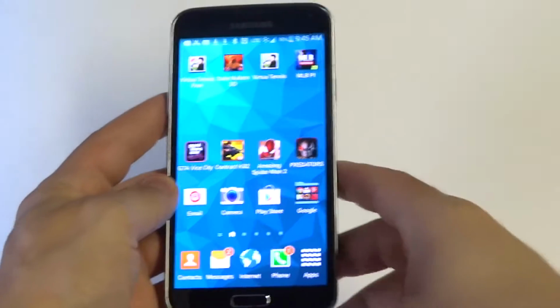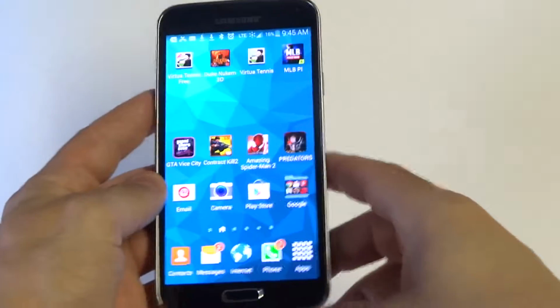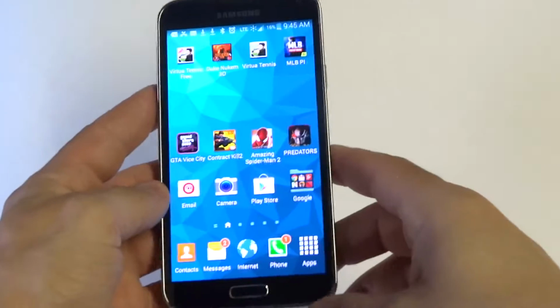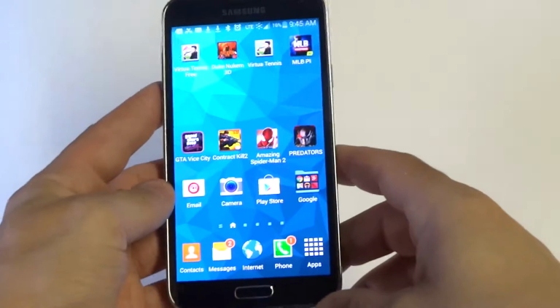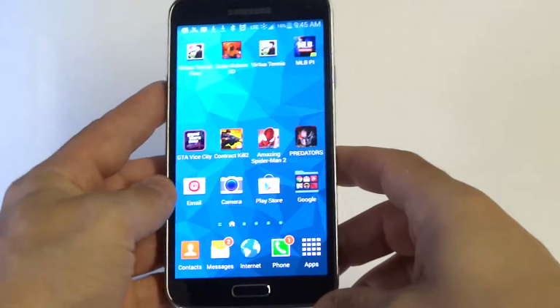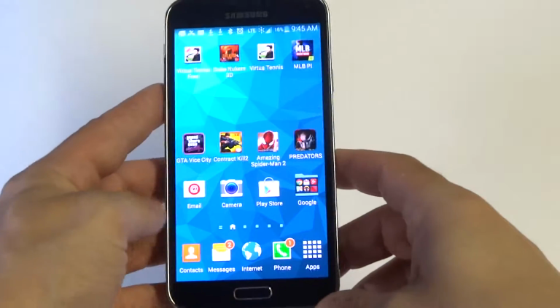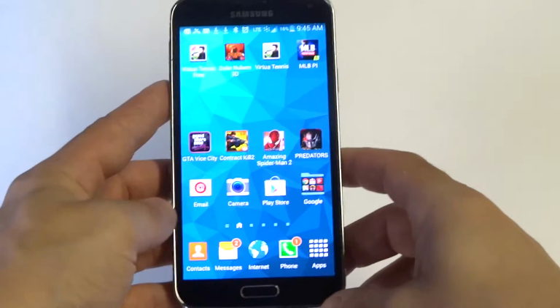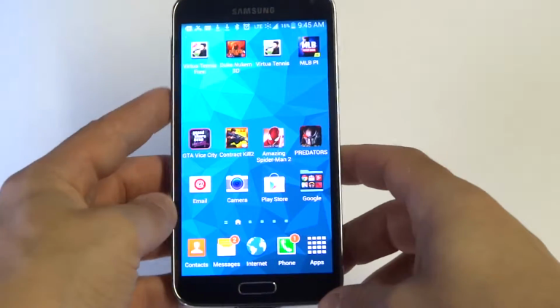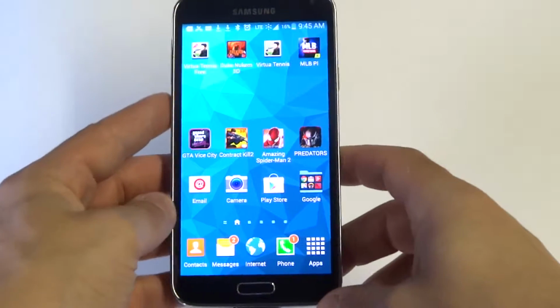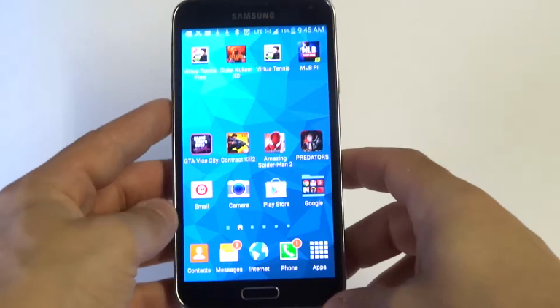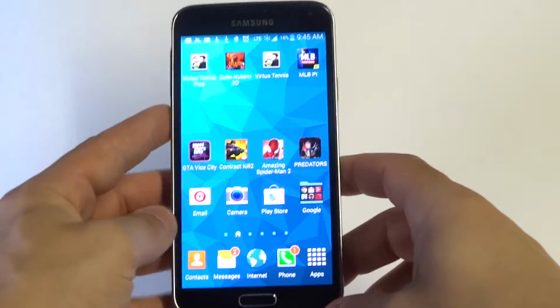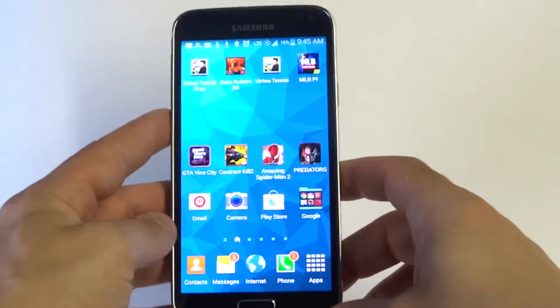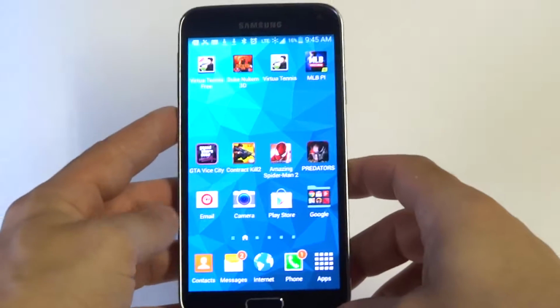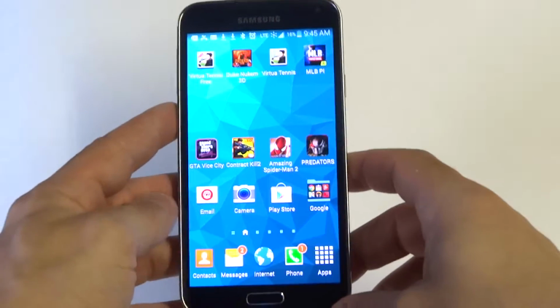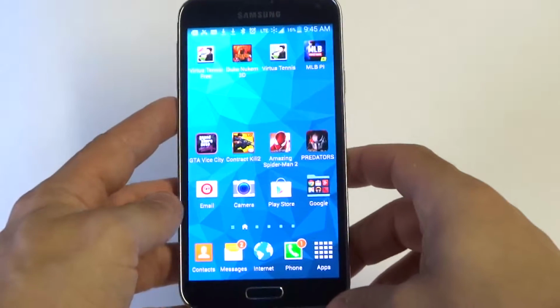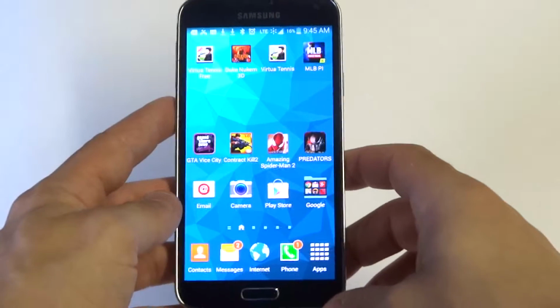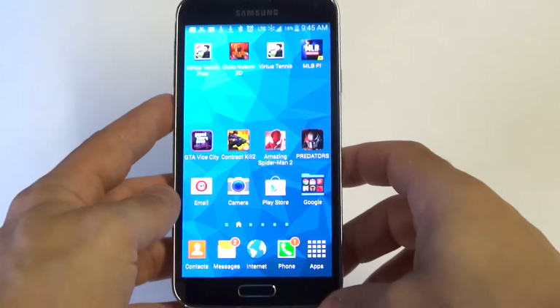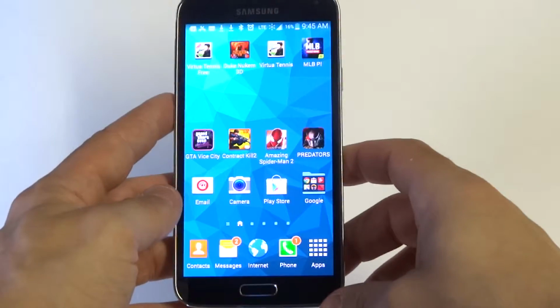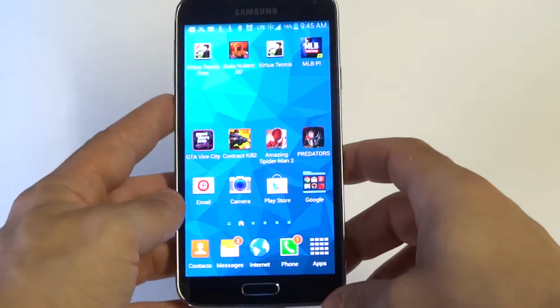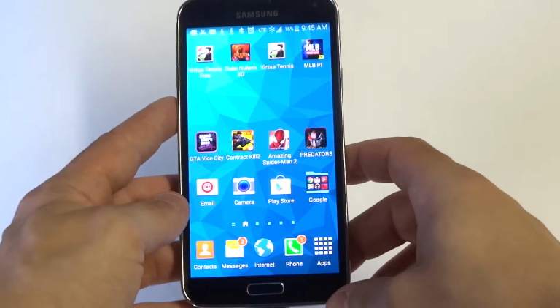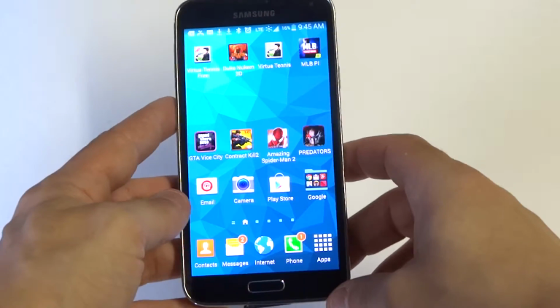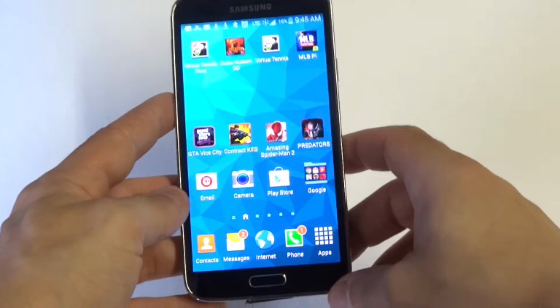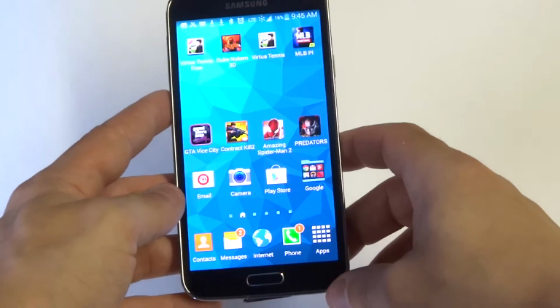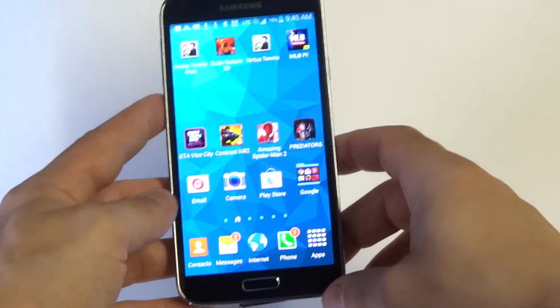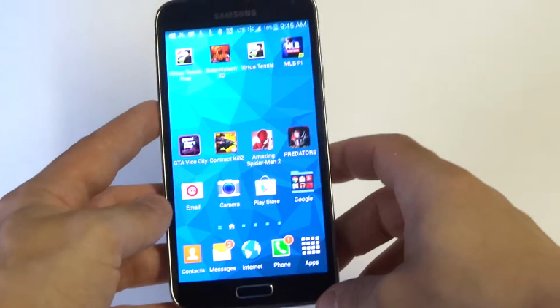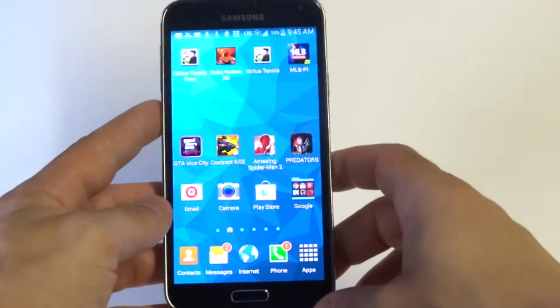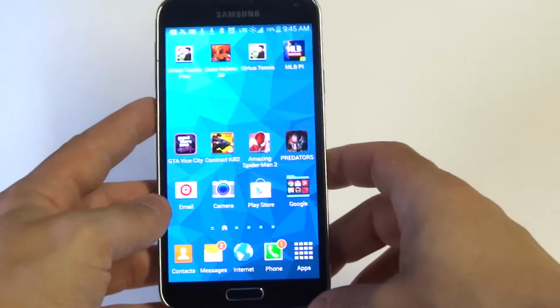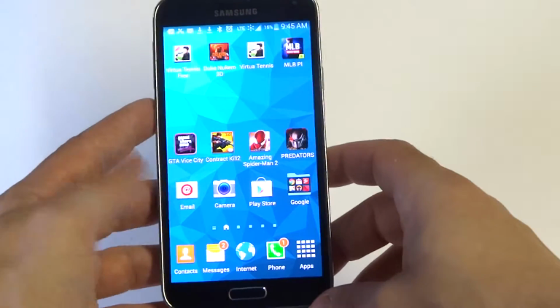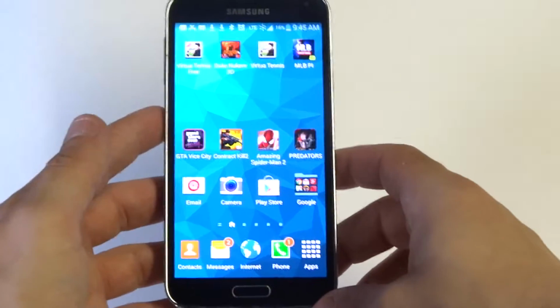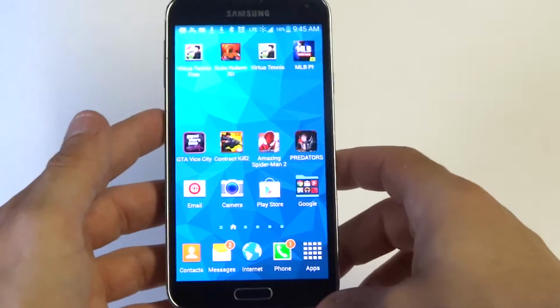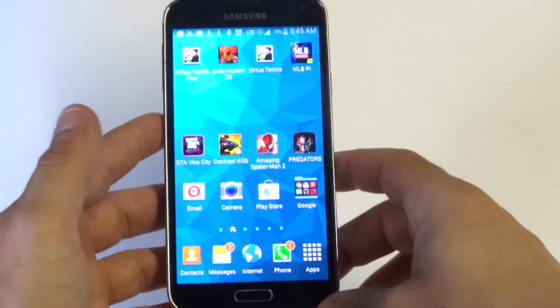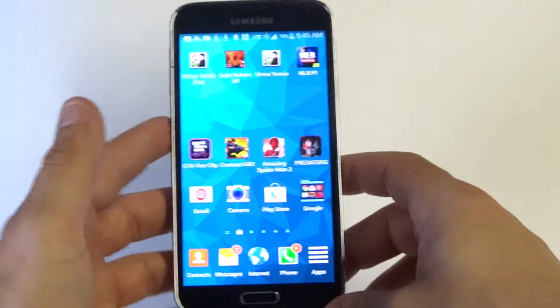Hey you guys, it's AFLIPtronics. I'm going to be showing you how to enable and disable emergency mode on the Samsung Galaxy S5.